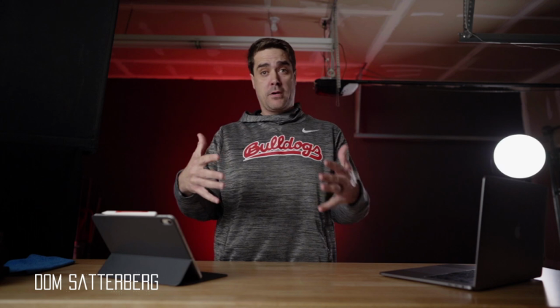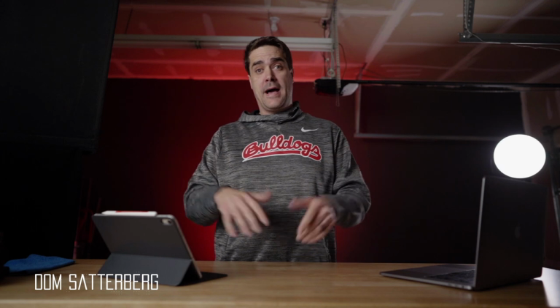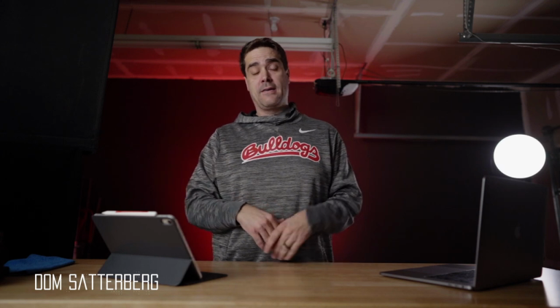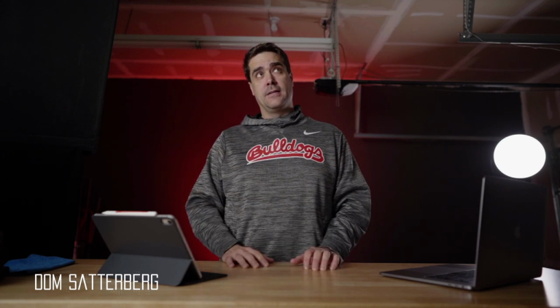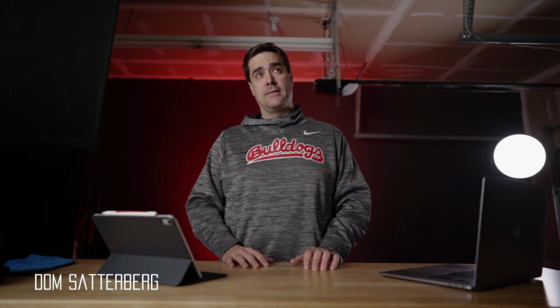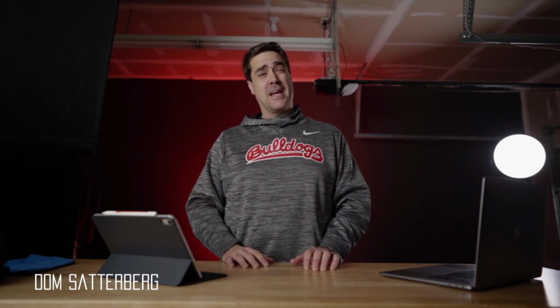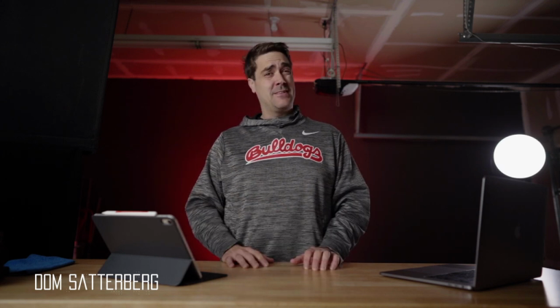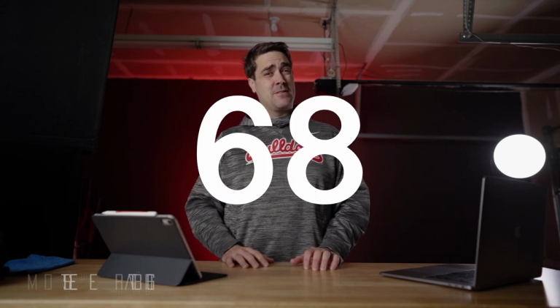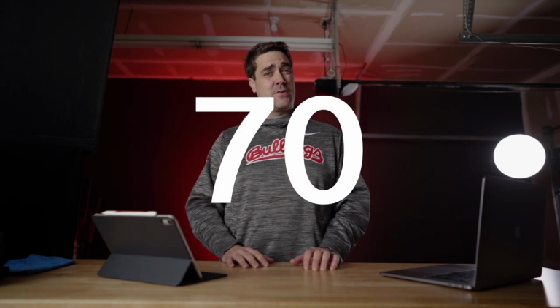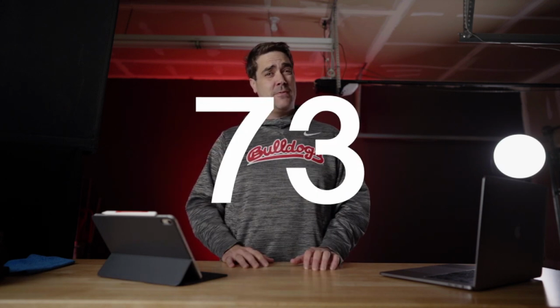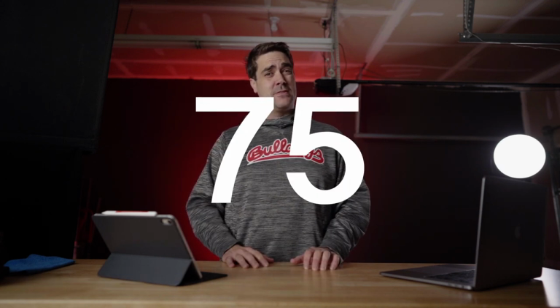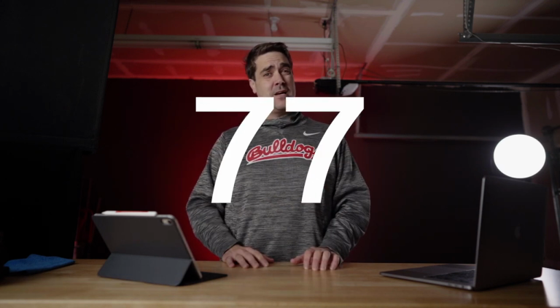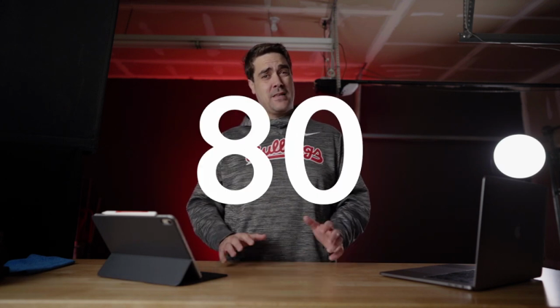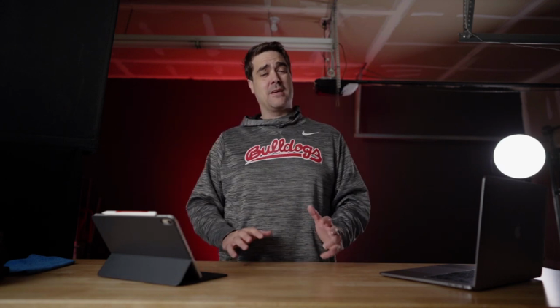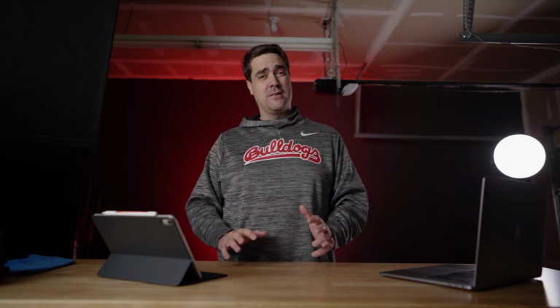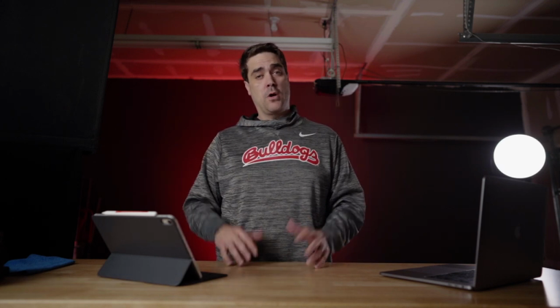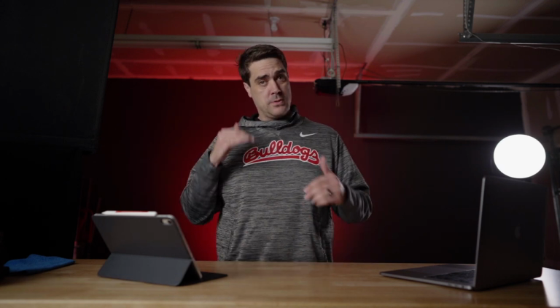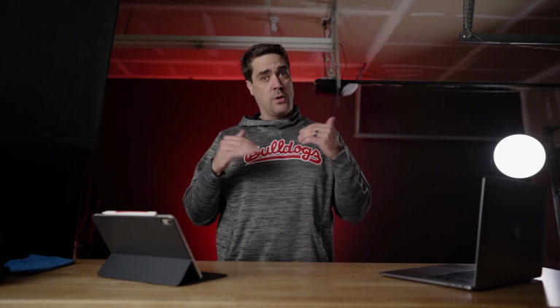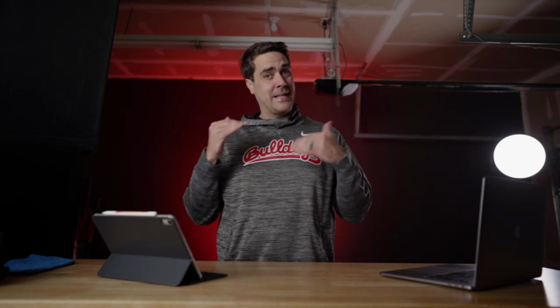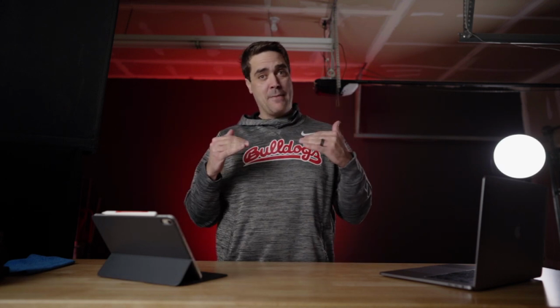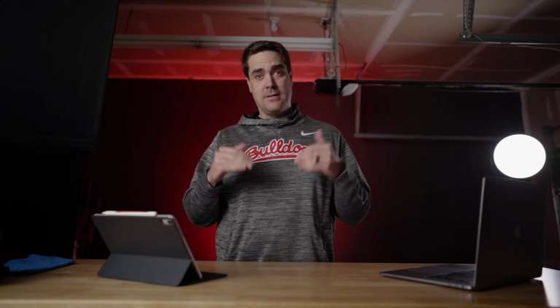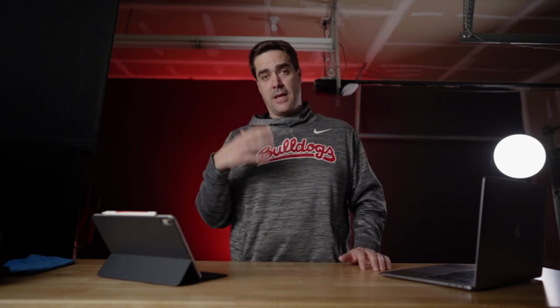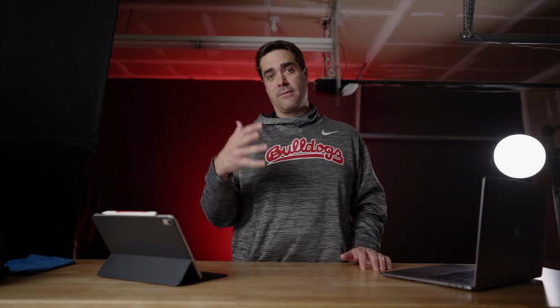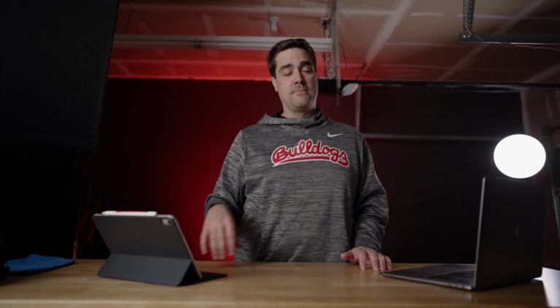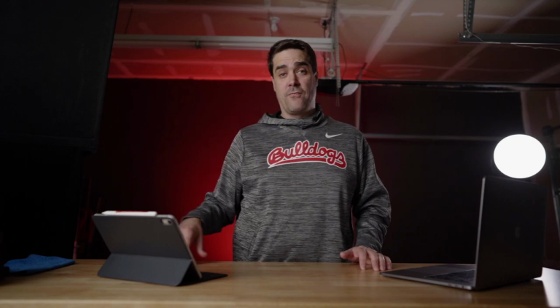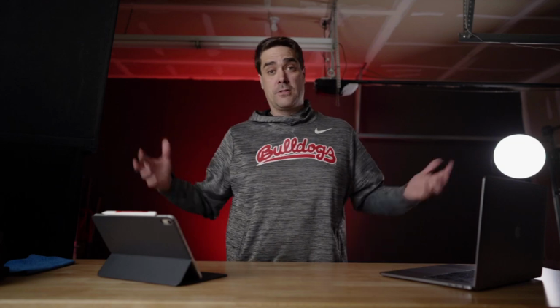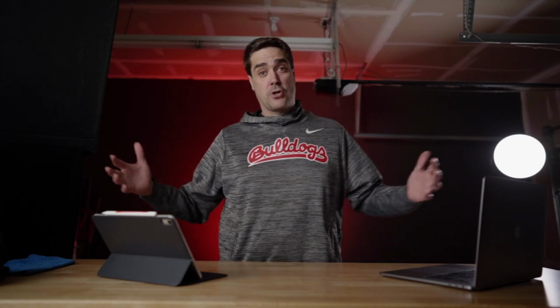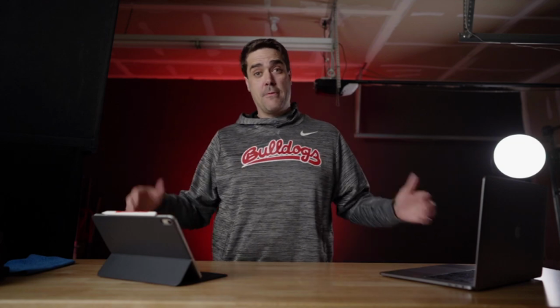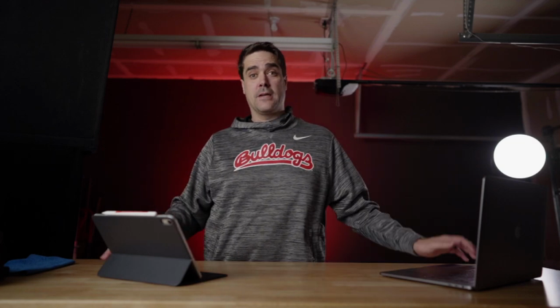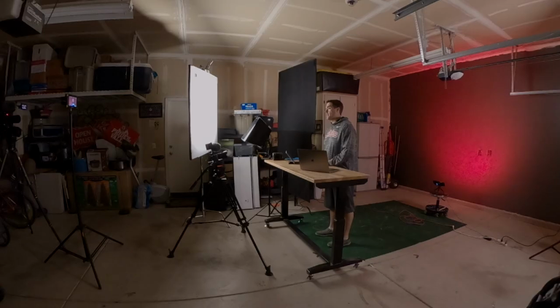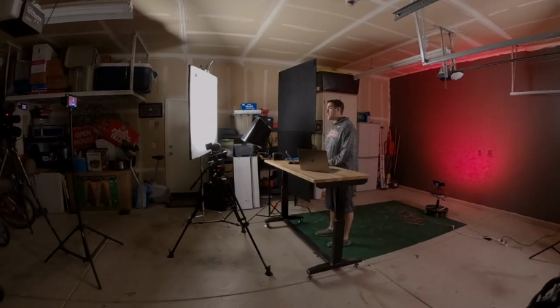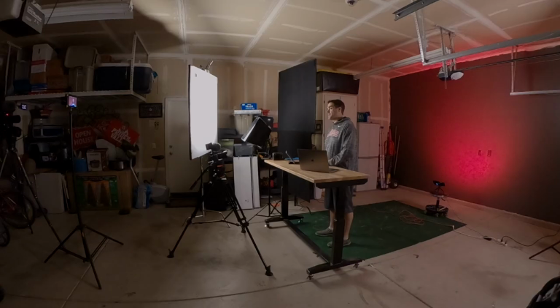Welcome back. 82 subscribers, slowly climbing. Thanks for subscribing and tuning in.